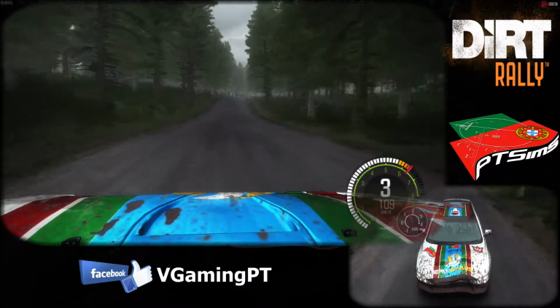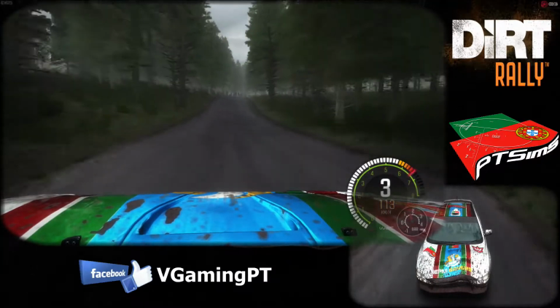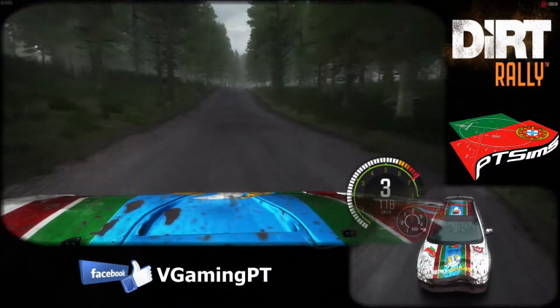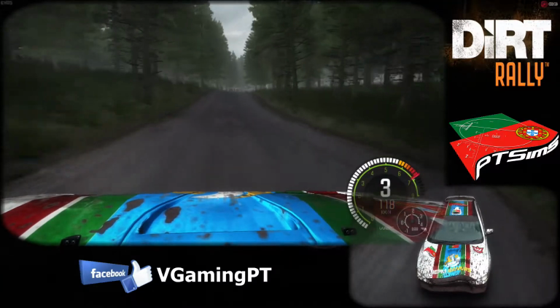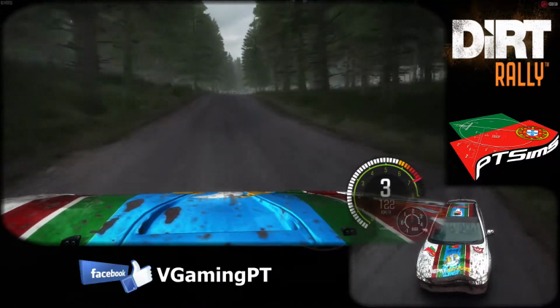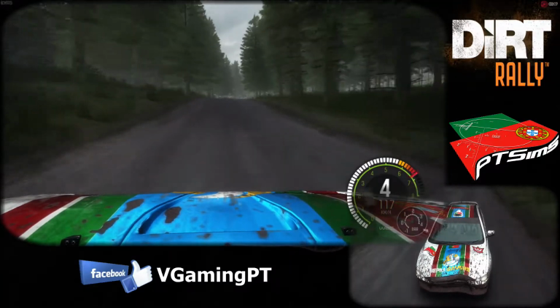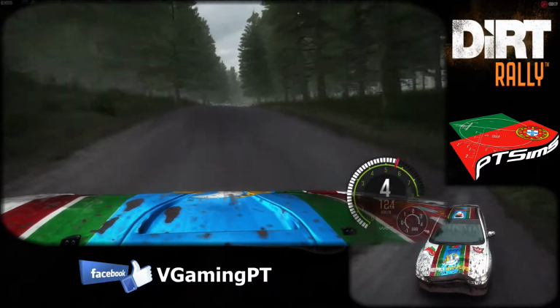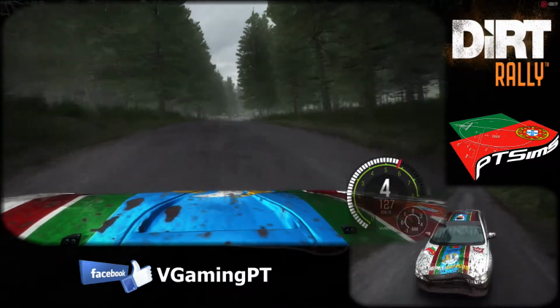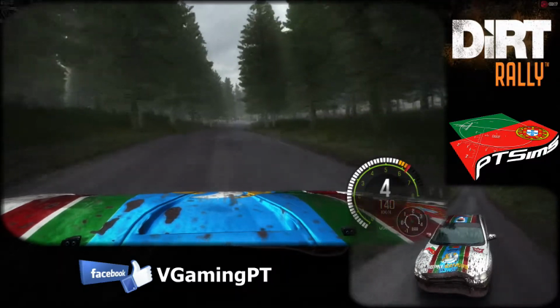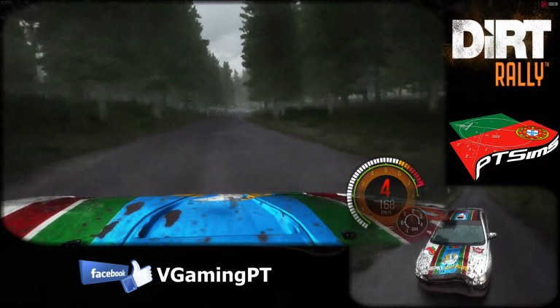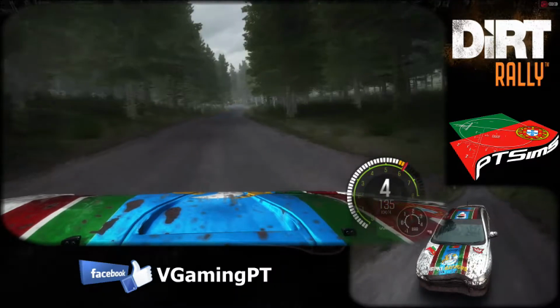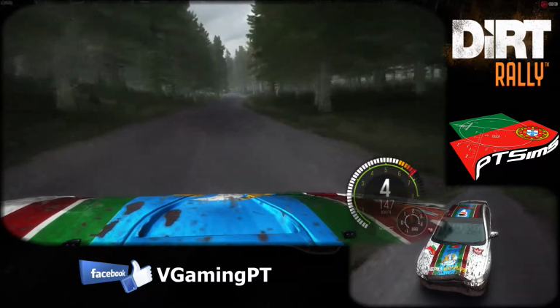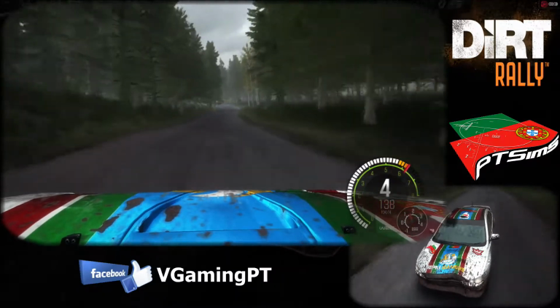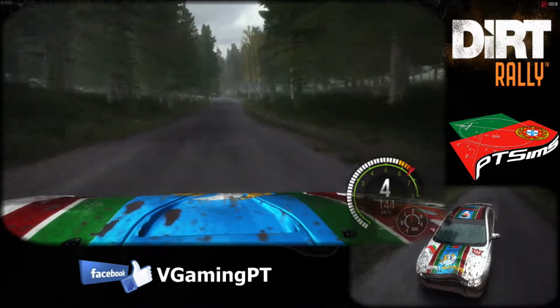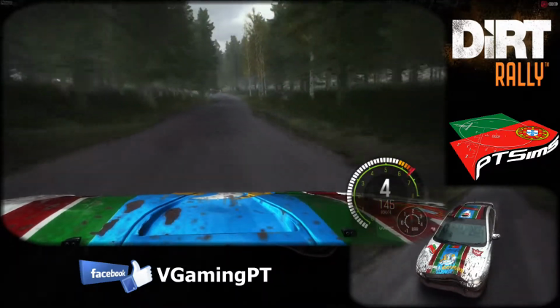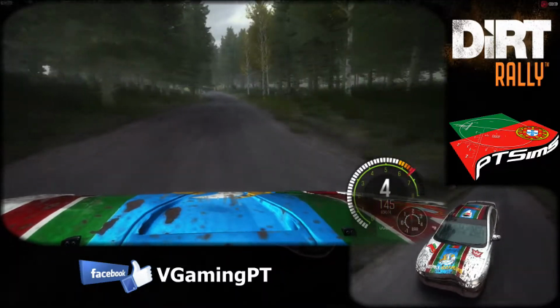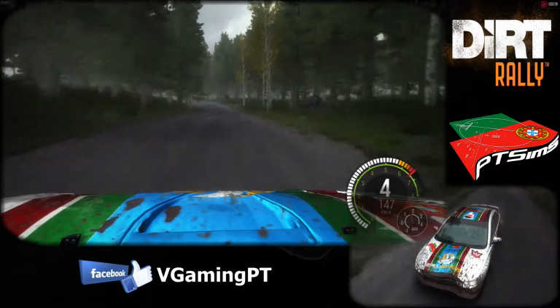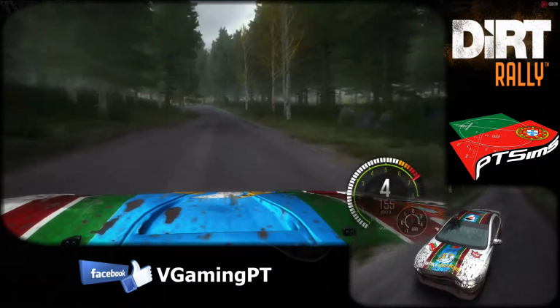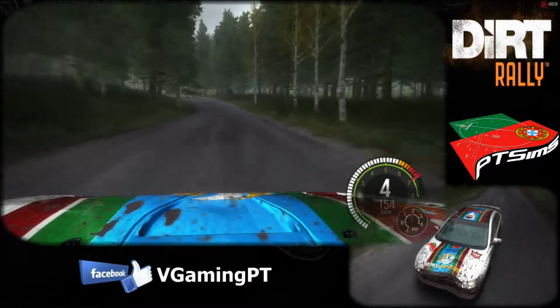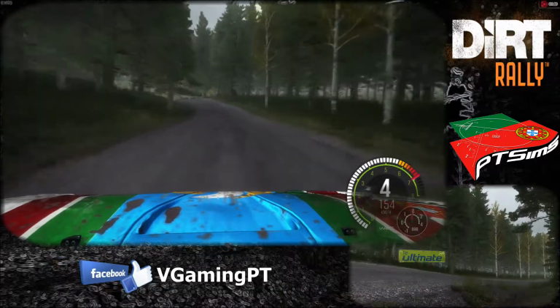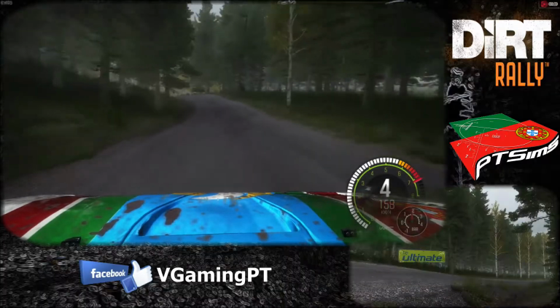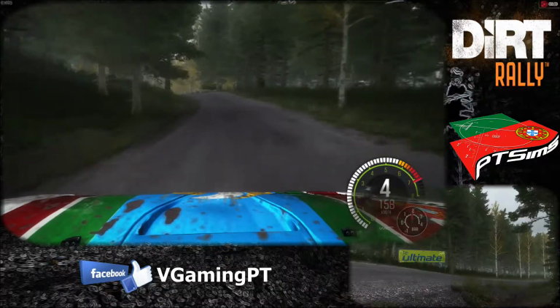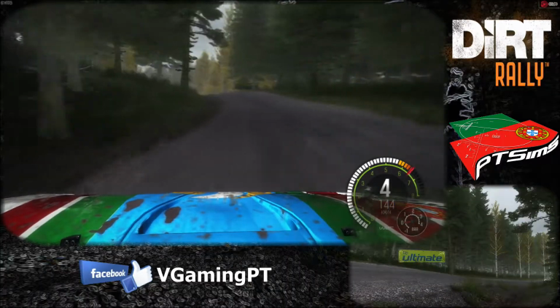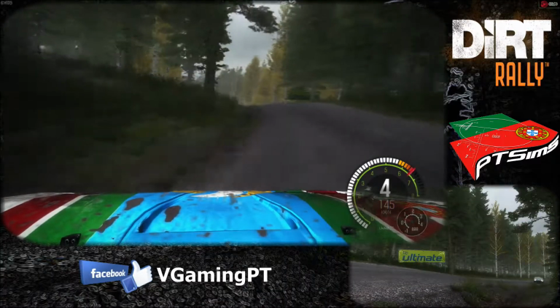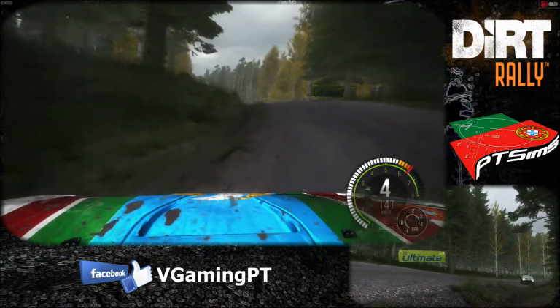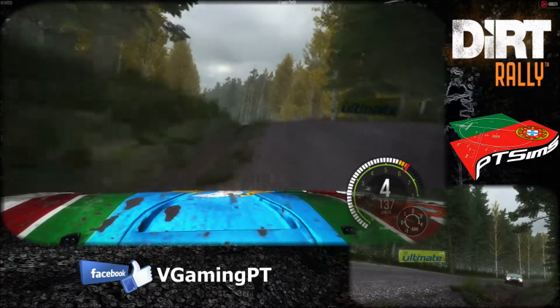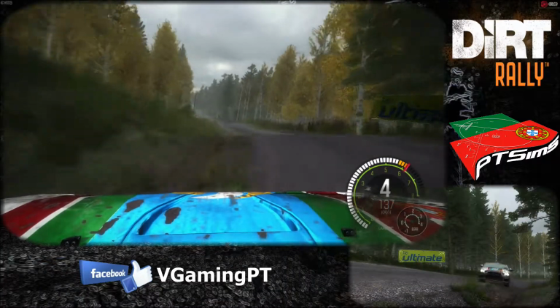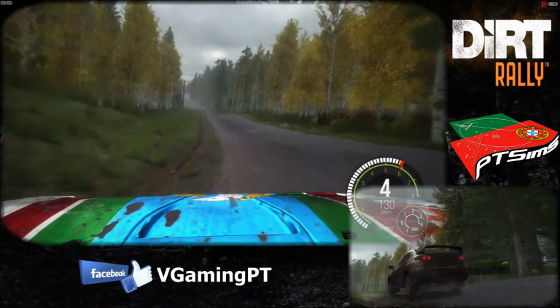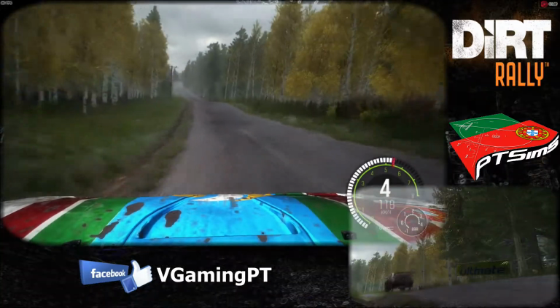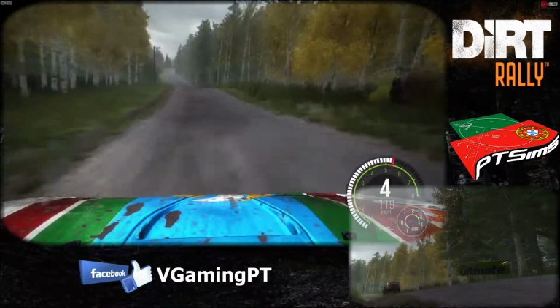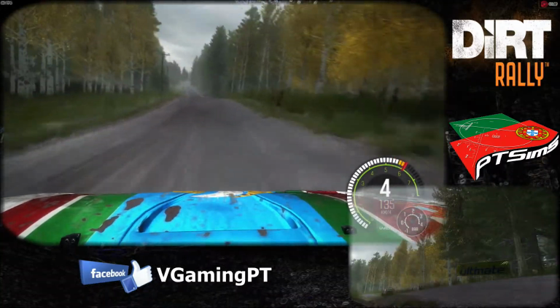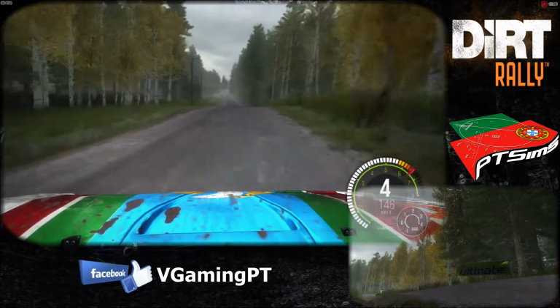Right 6 long, 100, left 4 half long, over crest, jump. 200, middle over crest, jump maybe.